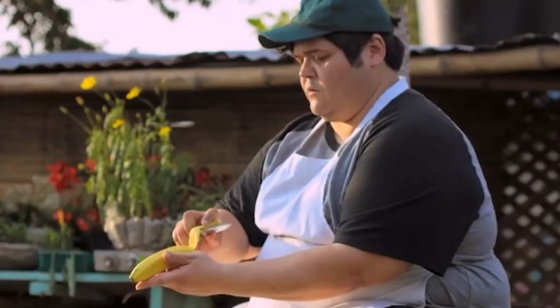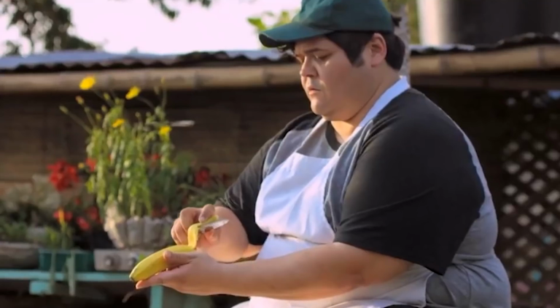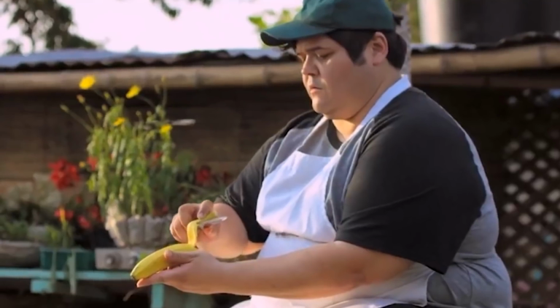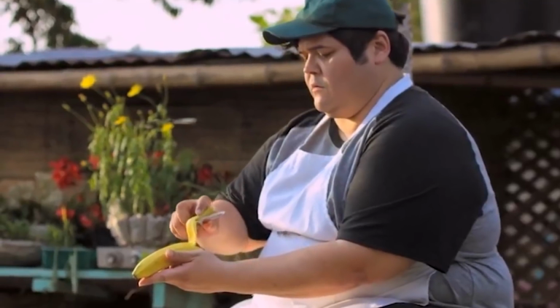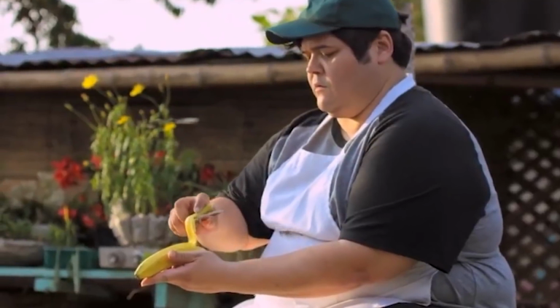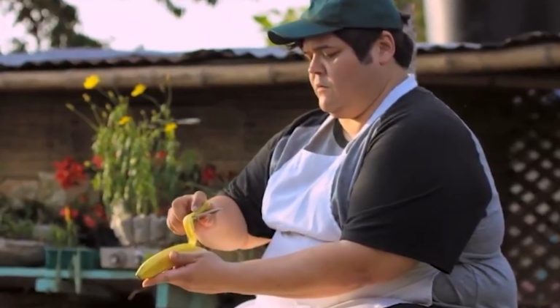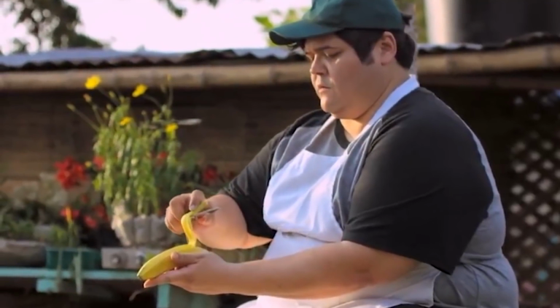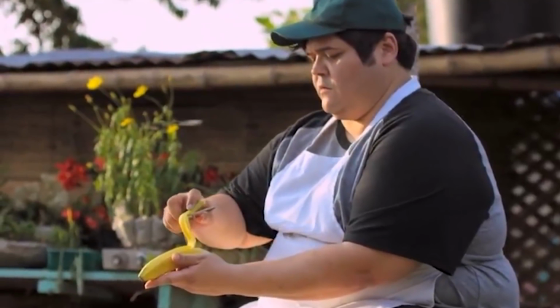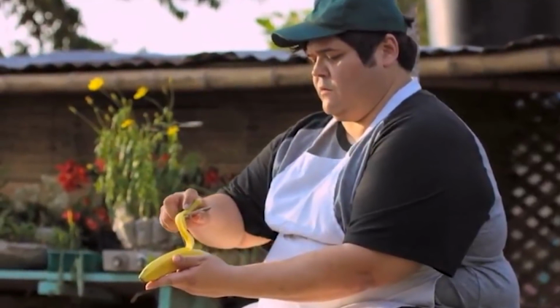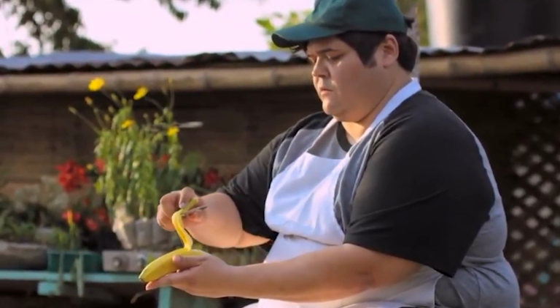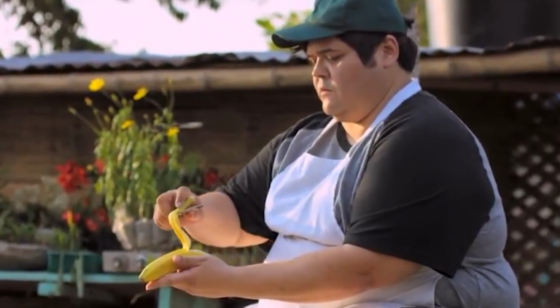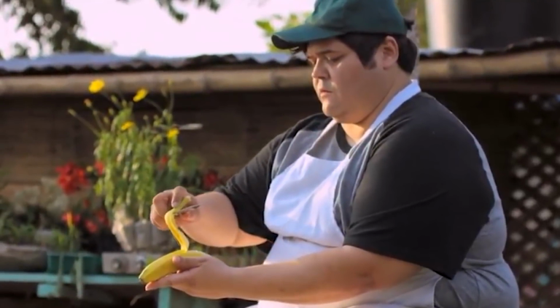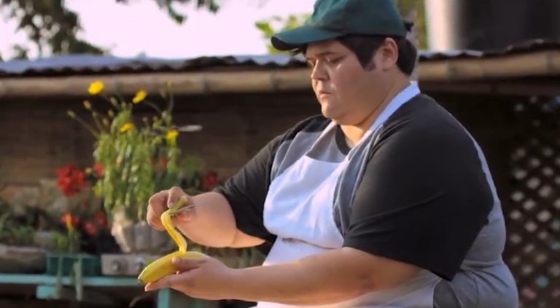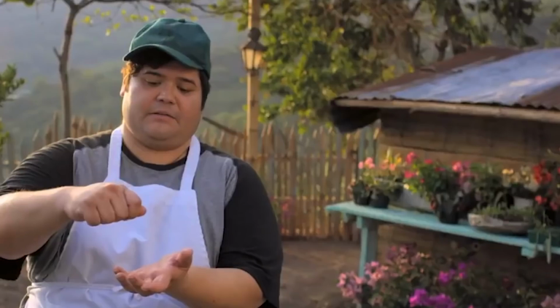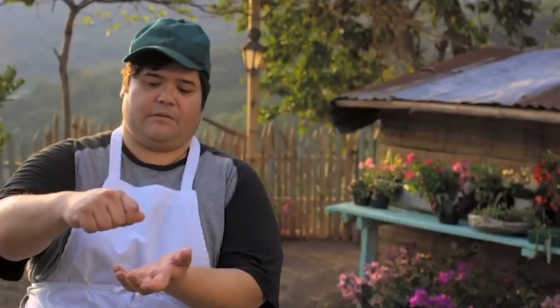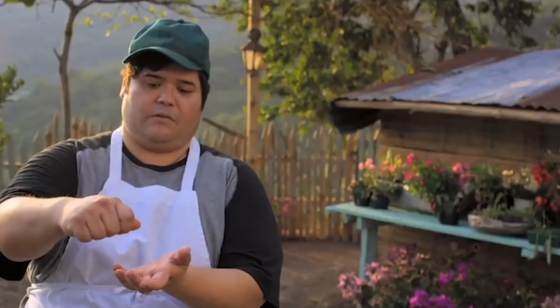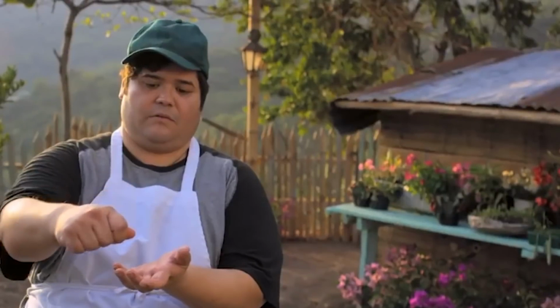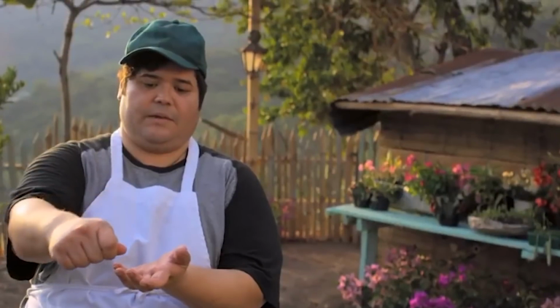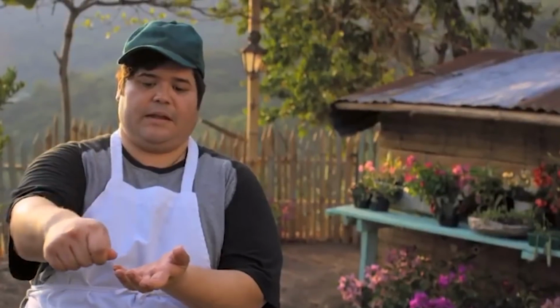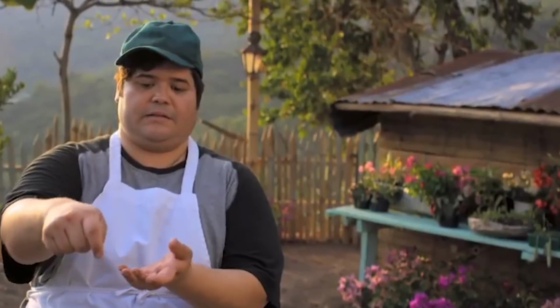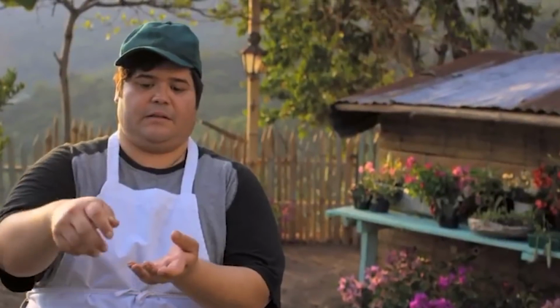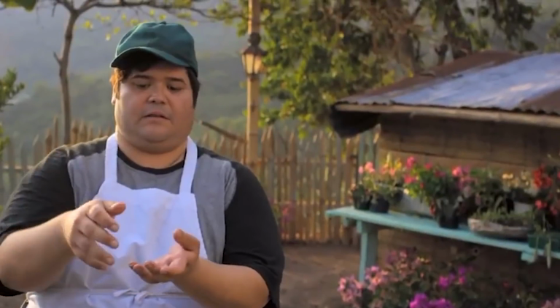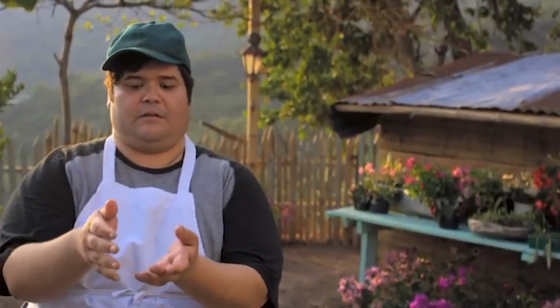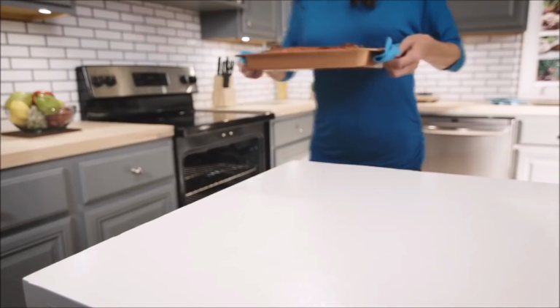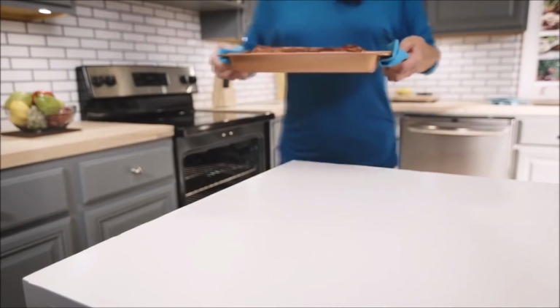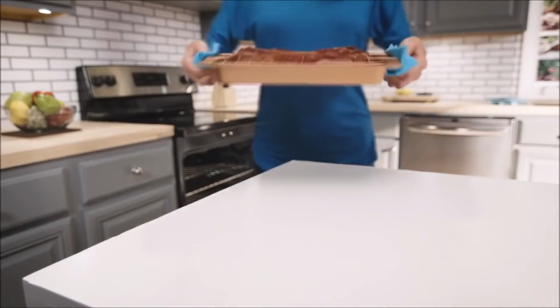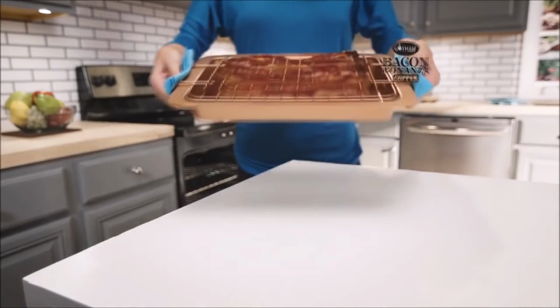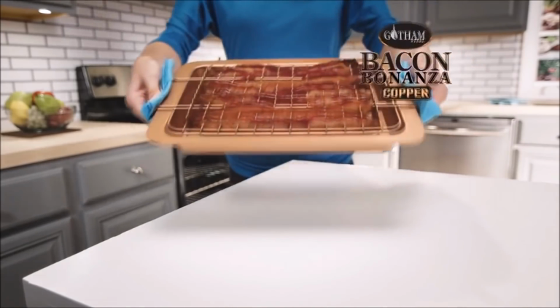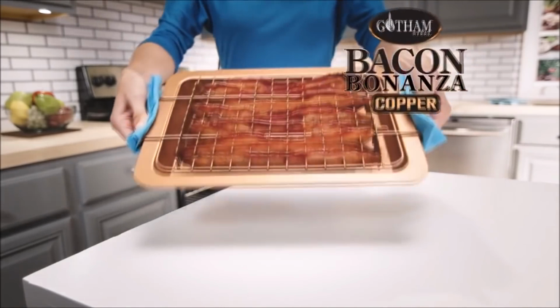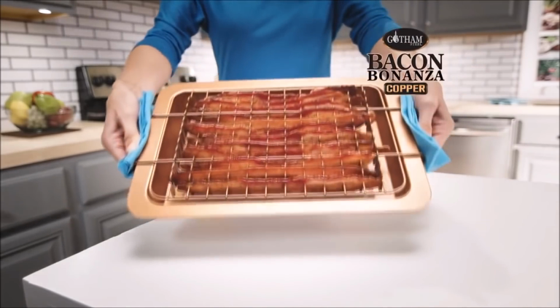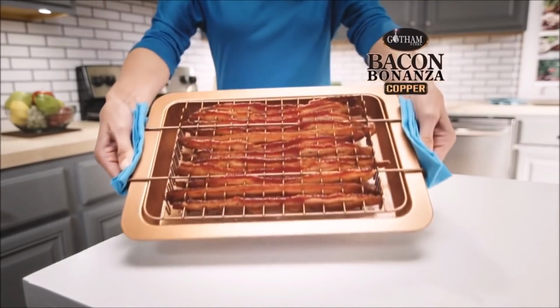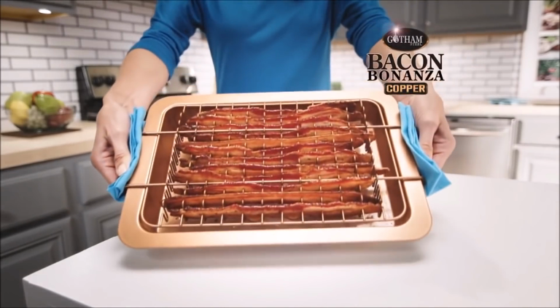Preventing food waste by saving your banana peels and turning them into something delicious is pretty damn righteous, isn't it?